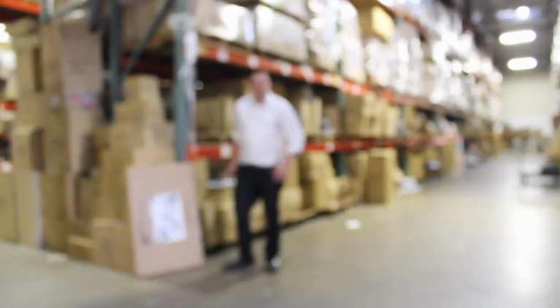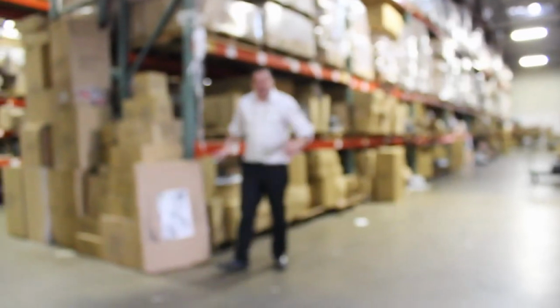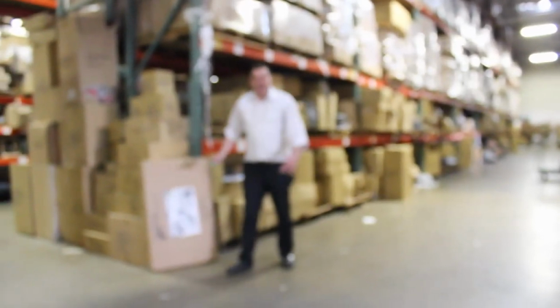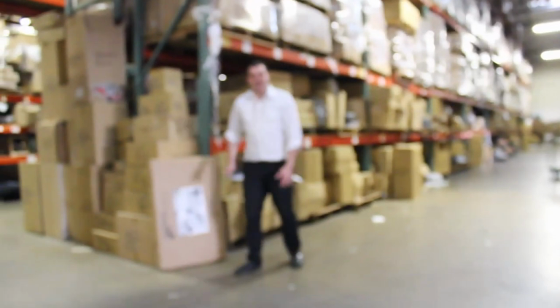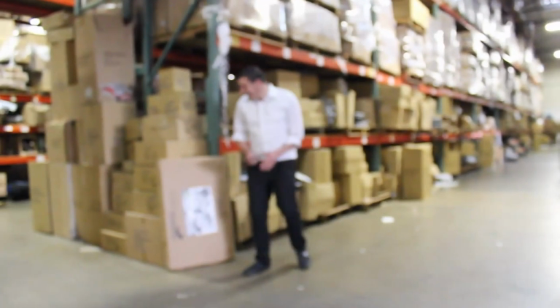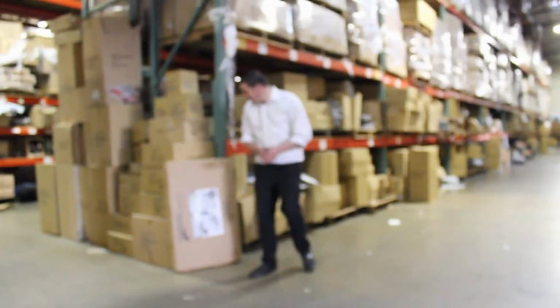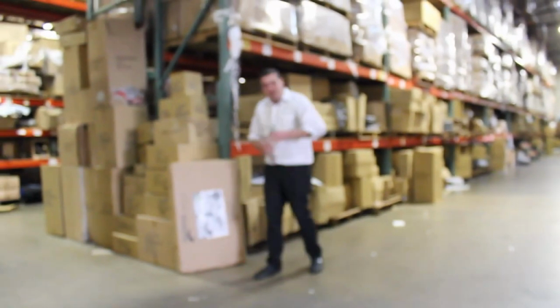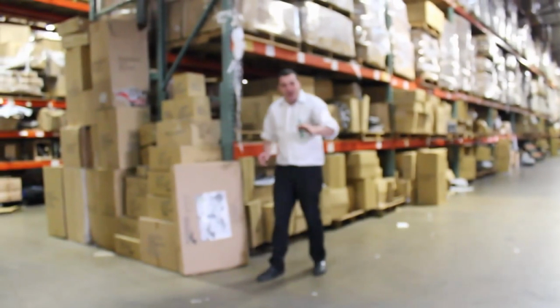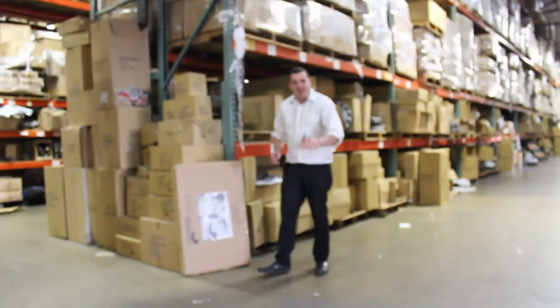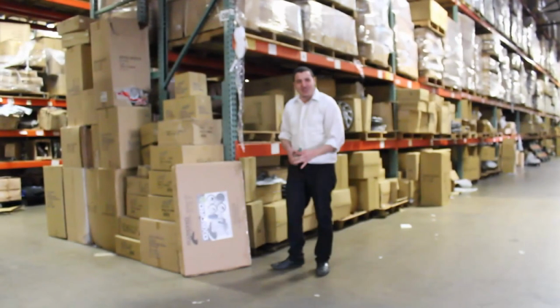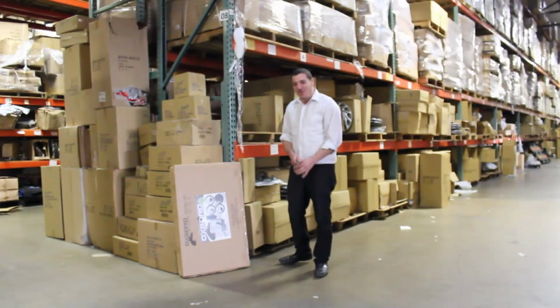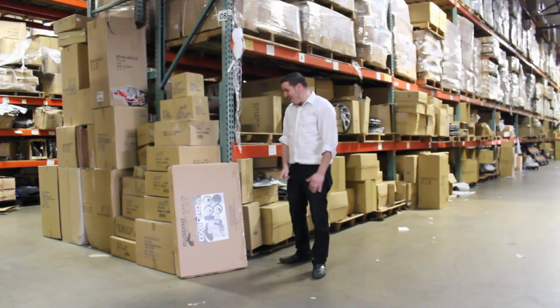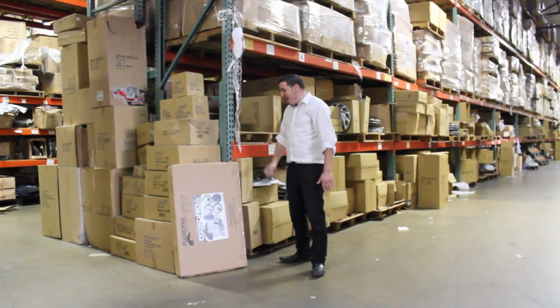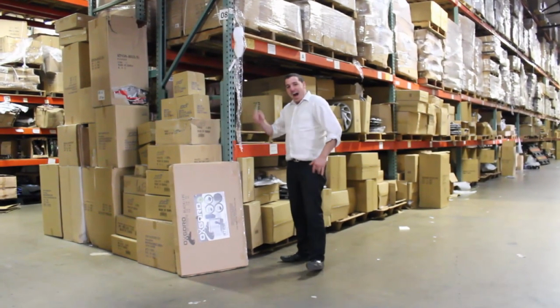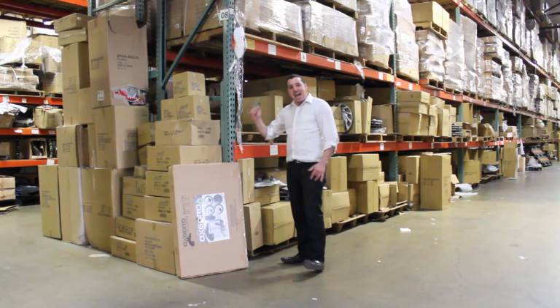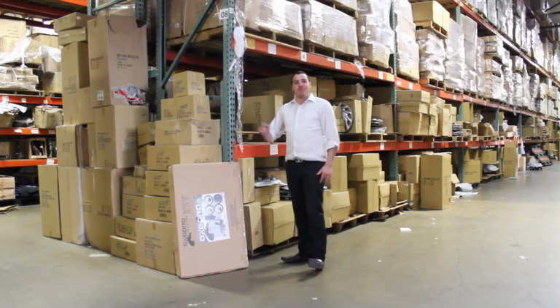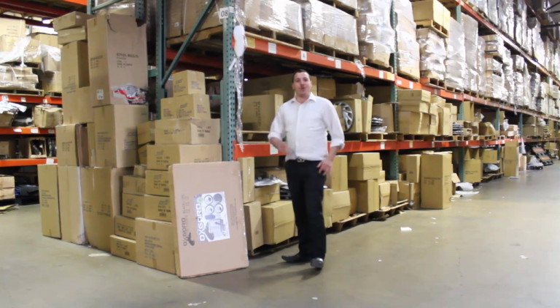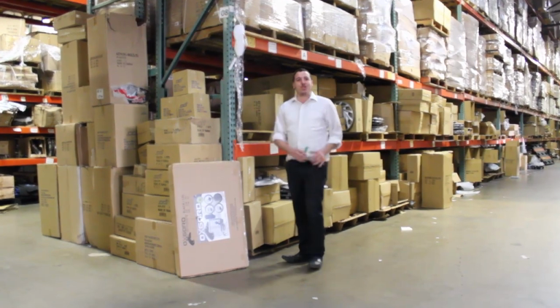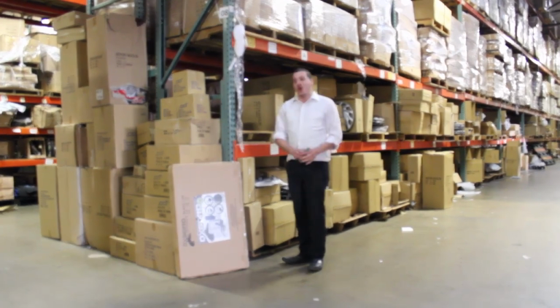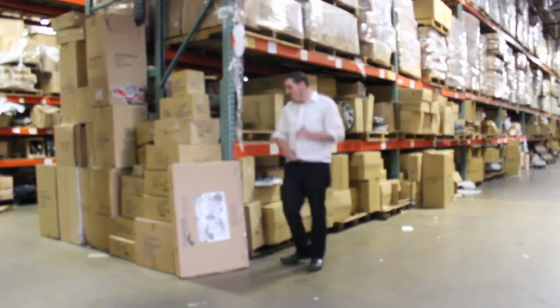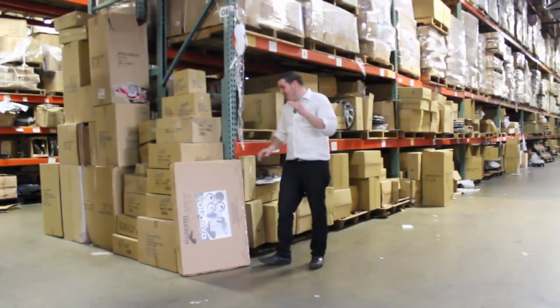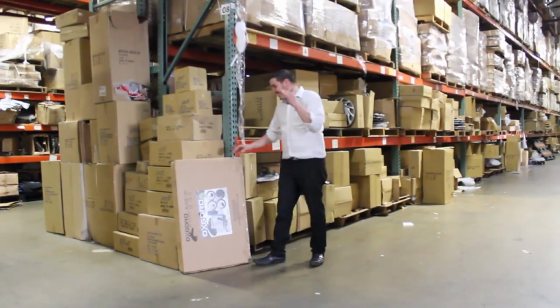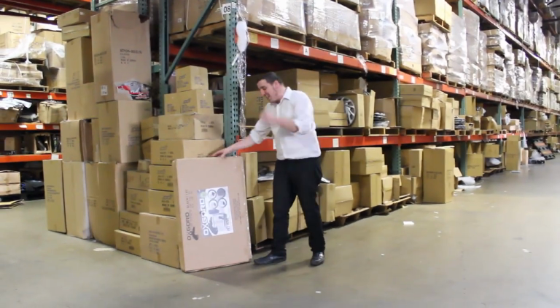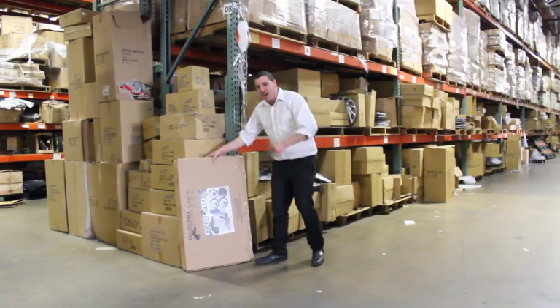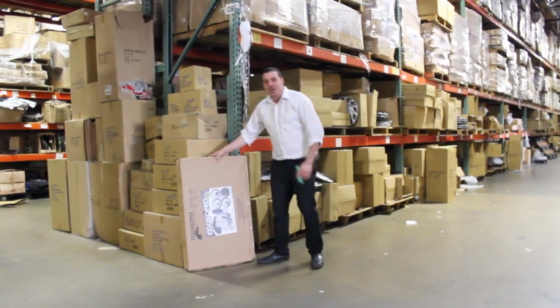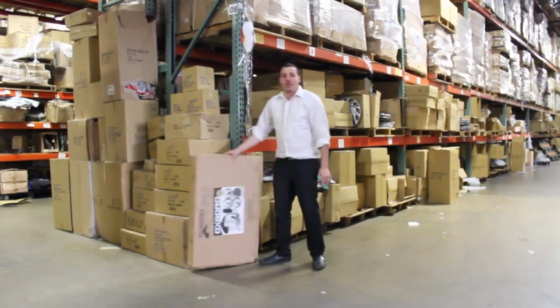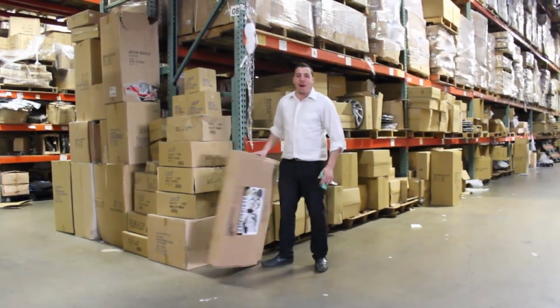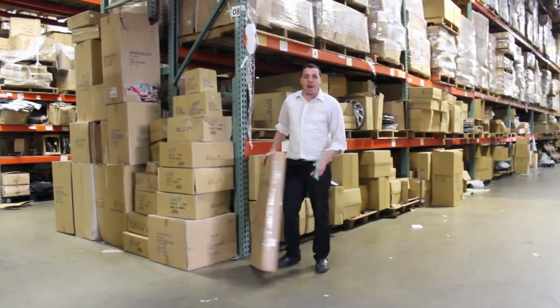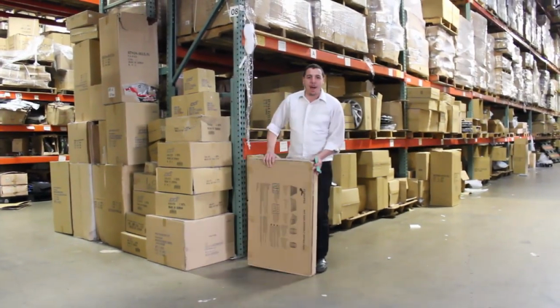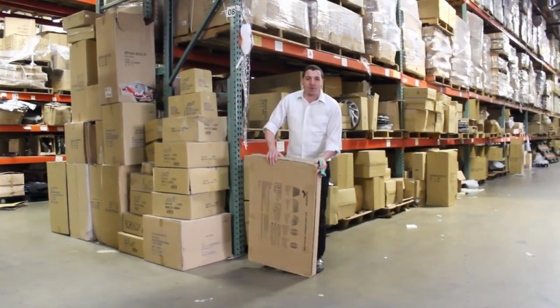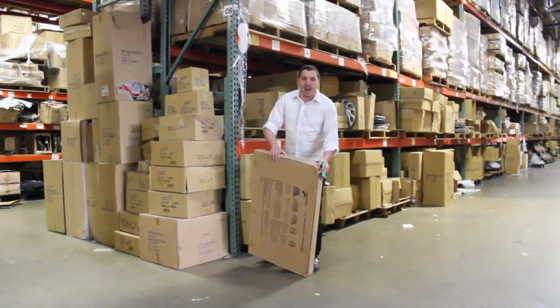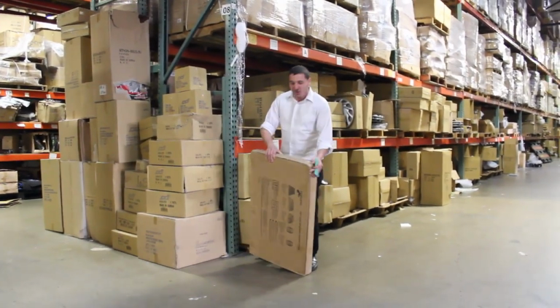Hey guys, check it out, it's Bill Confidence over here. I am going to show you what it's like to buy a pet product.